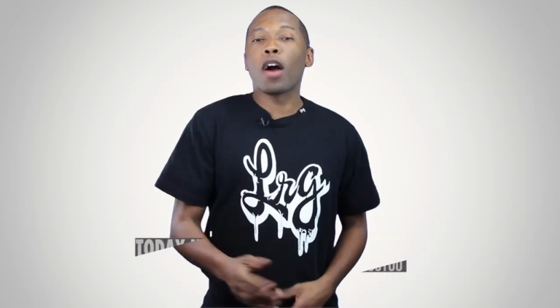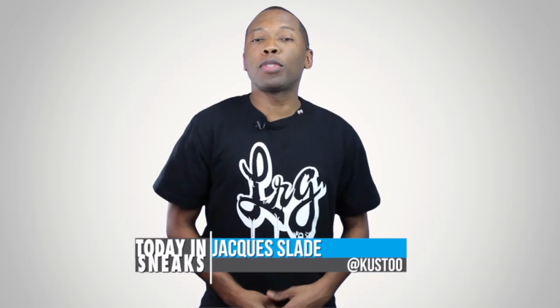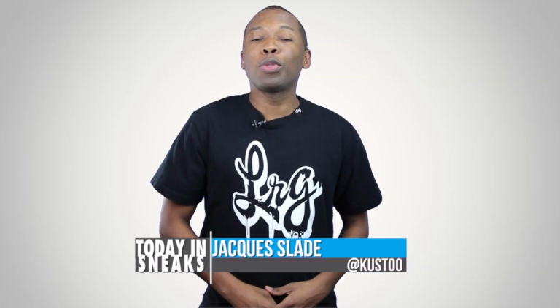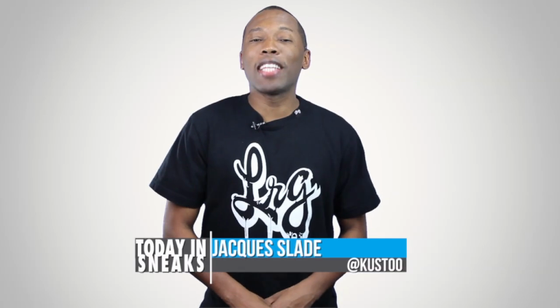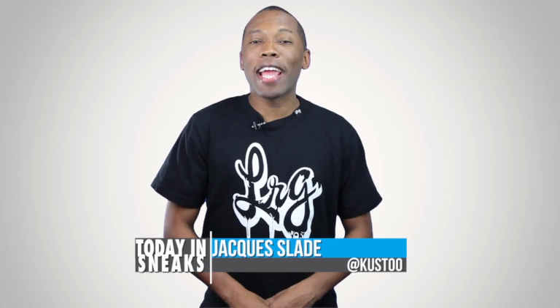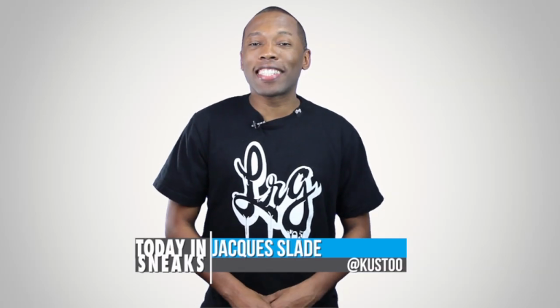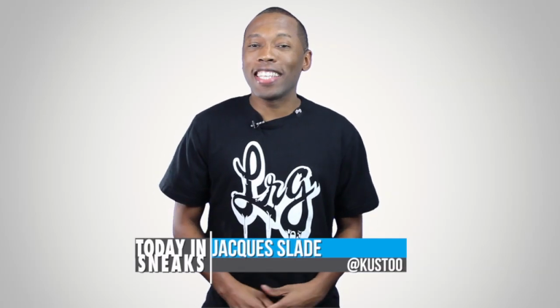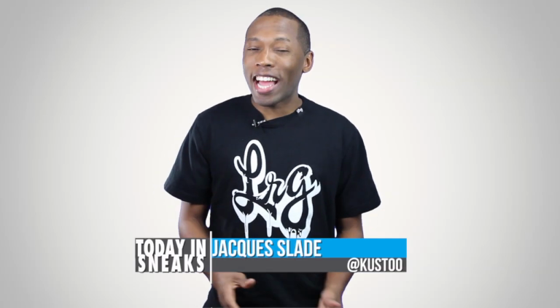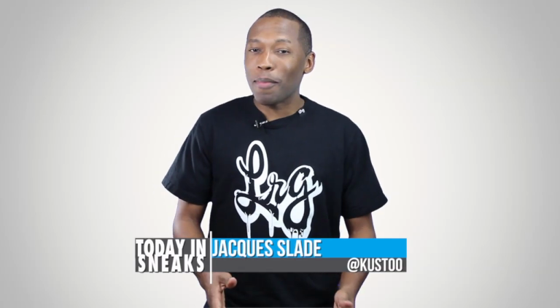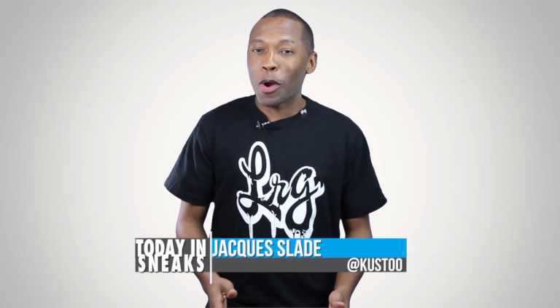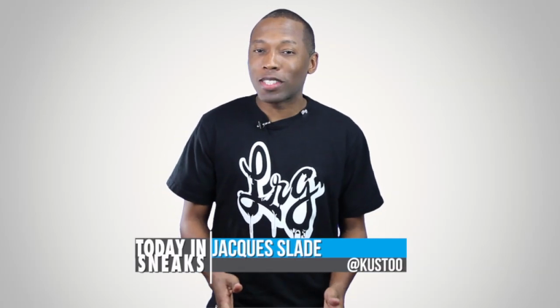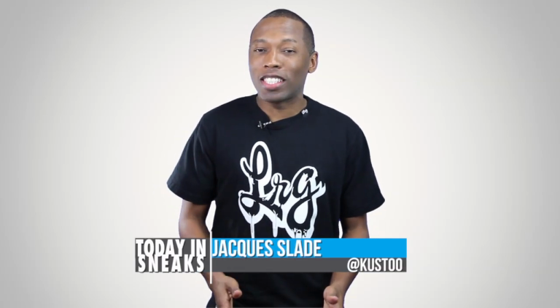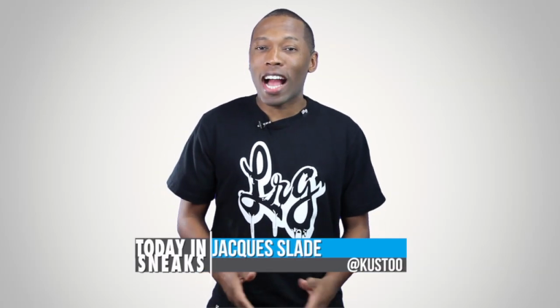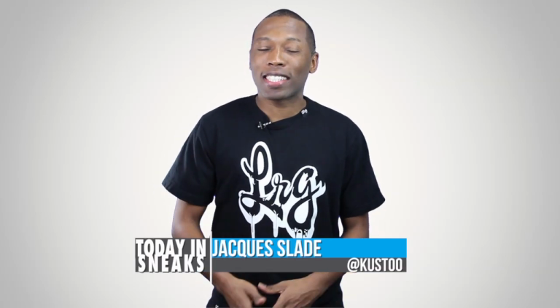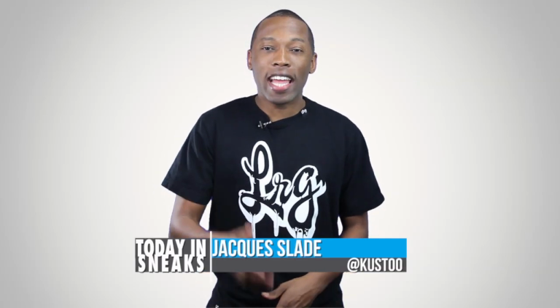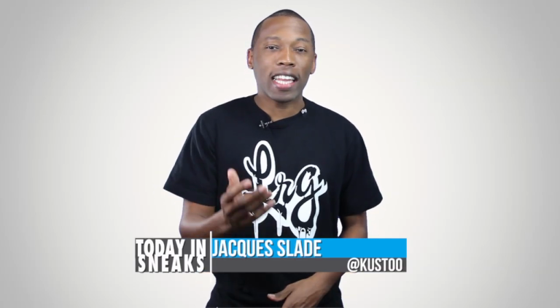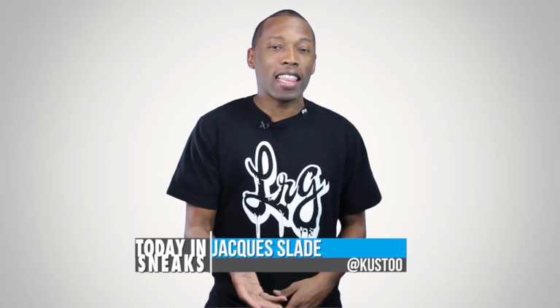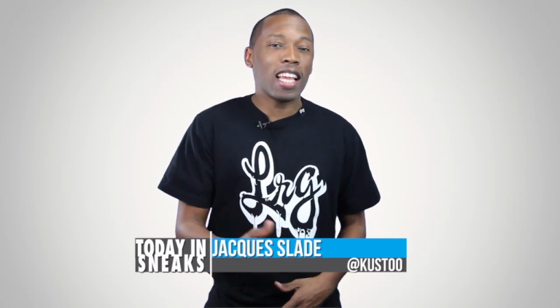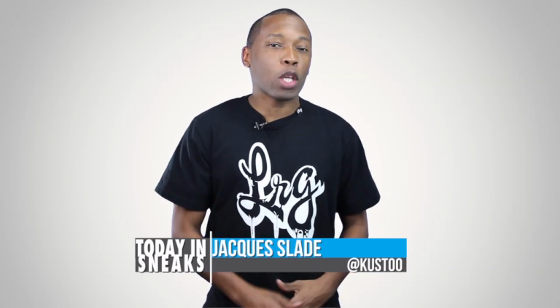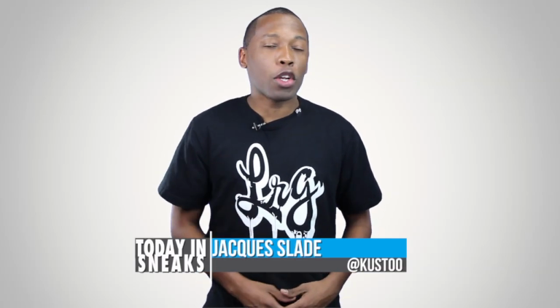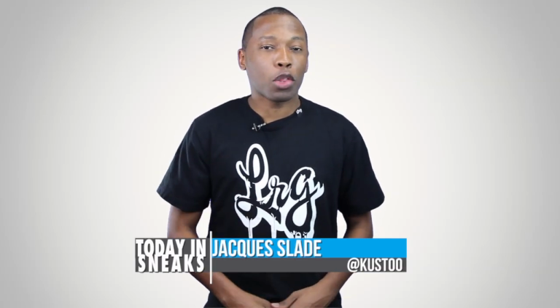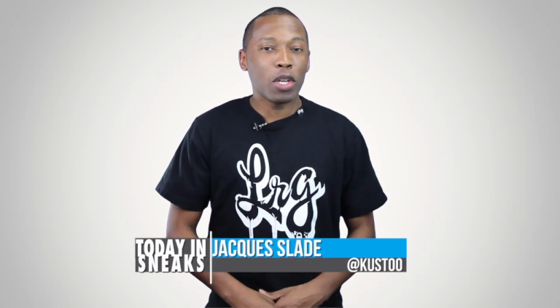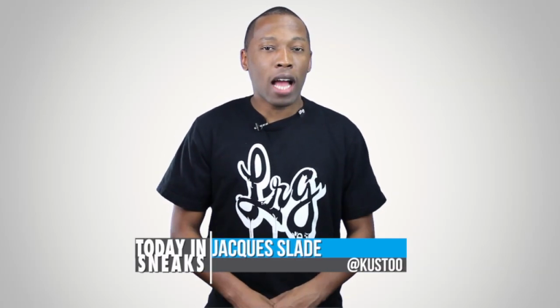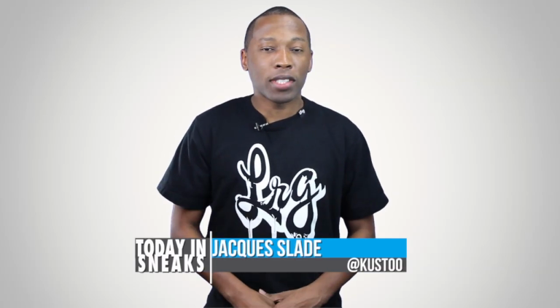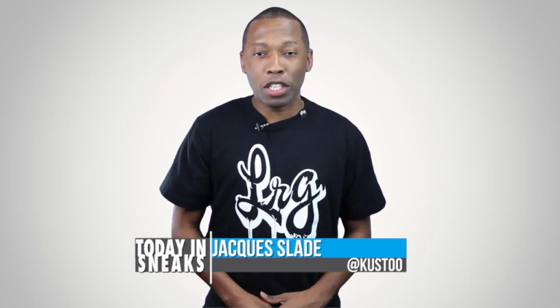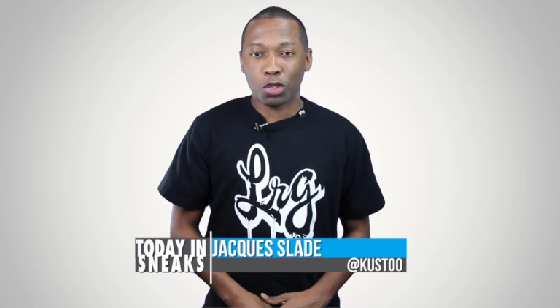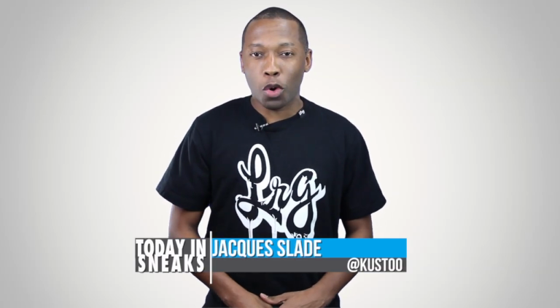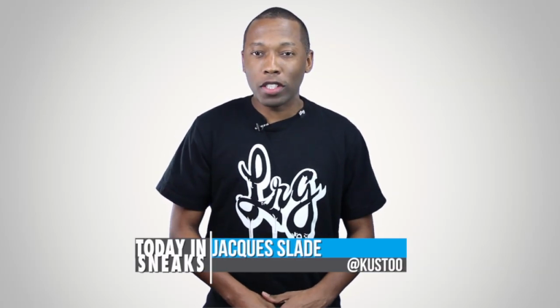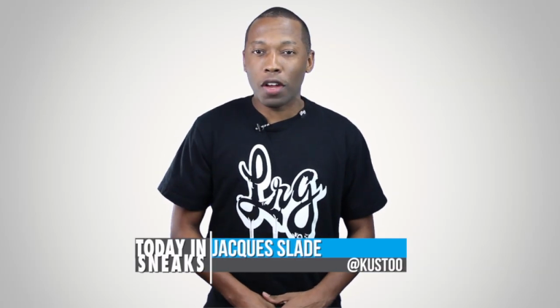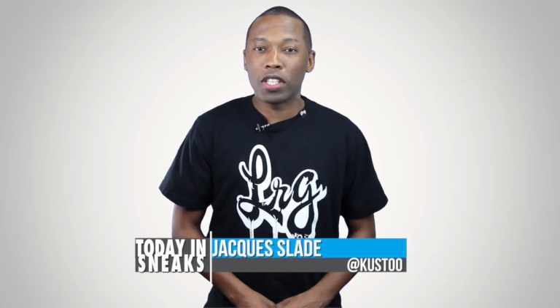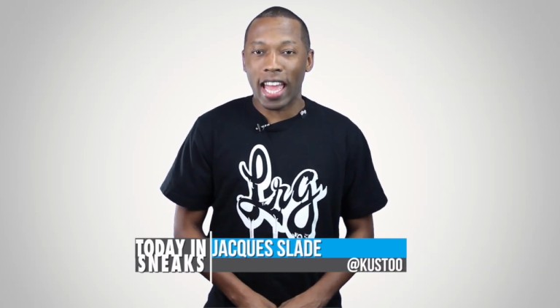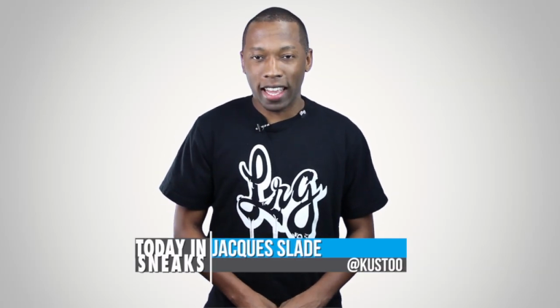Welcome to Today in Sneaks. I am your host Jacques Slade, and these are your three top sneaker stories of the day.